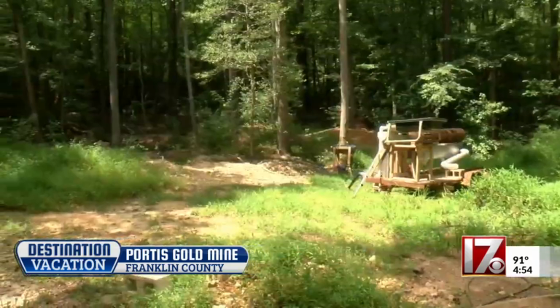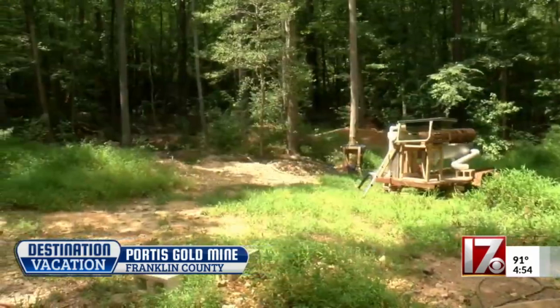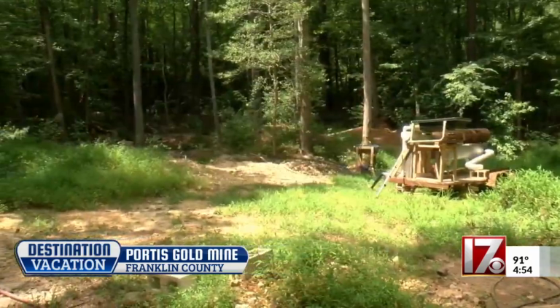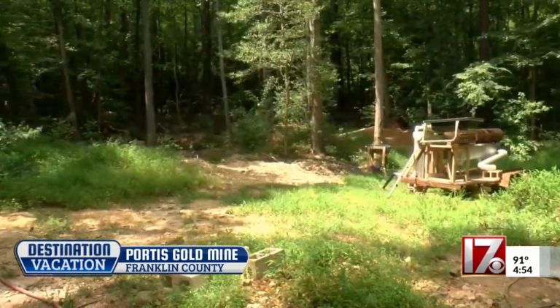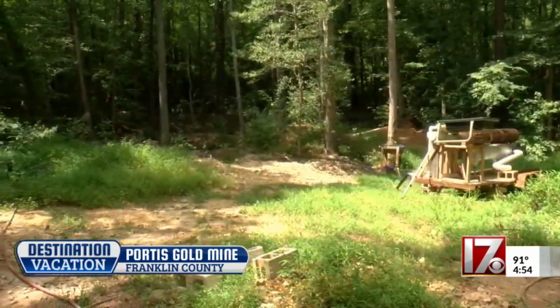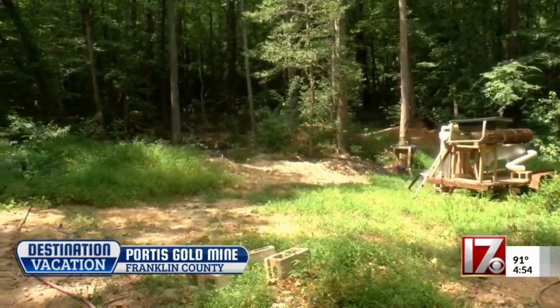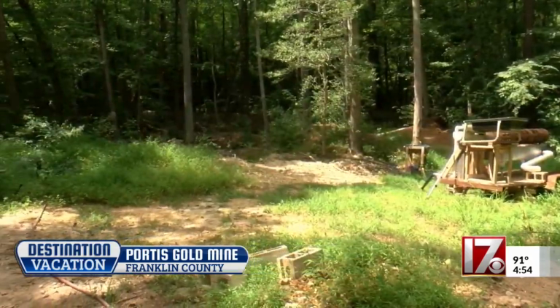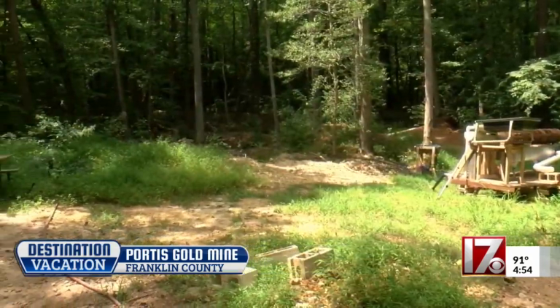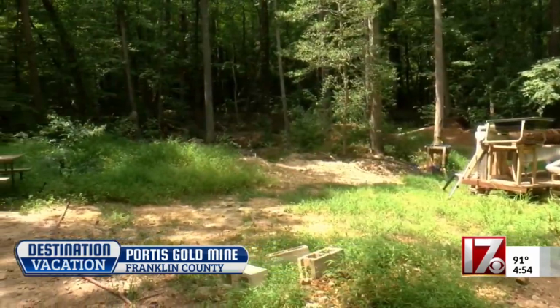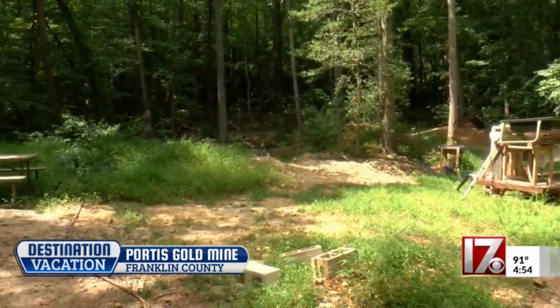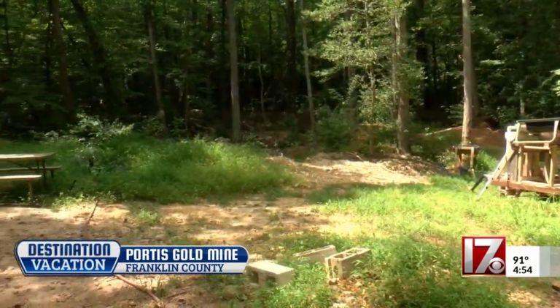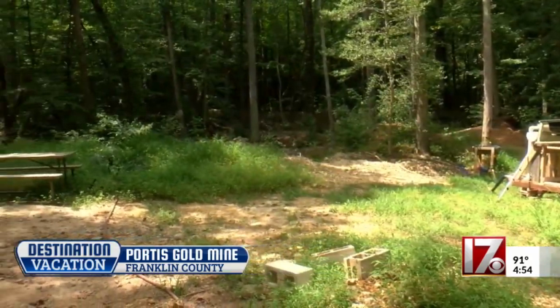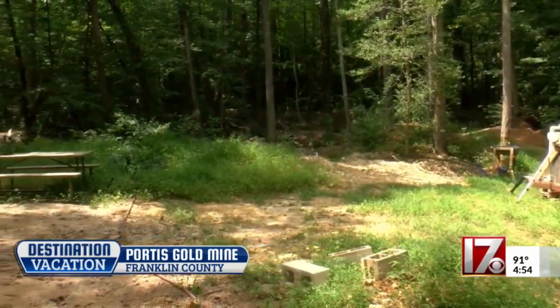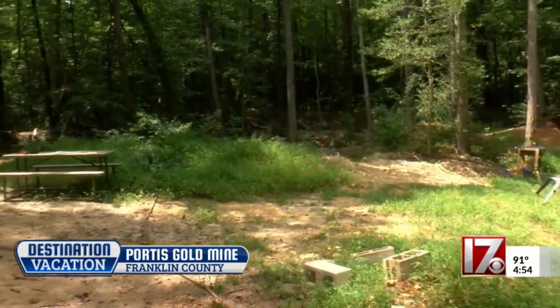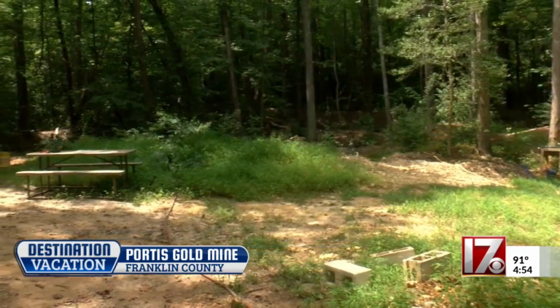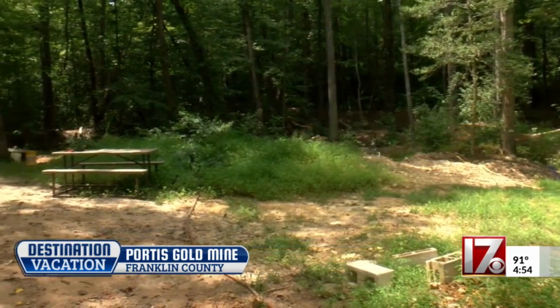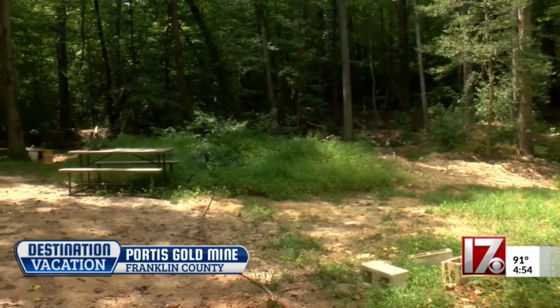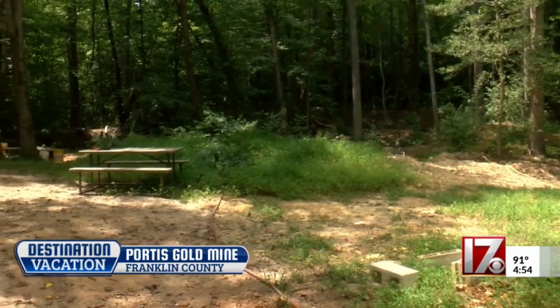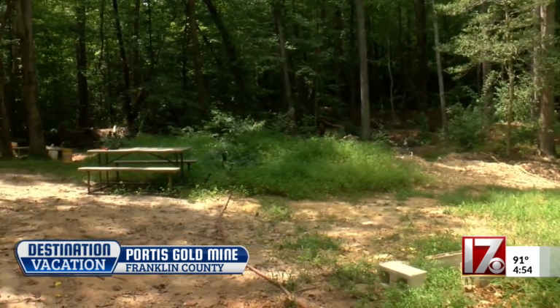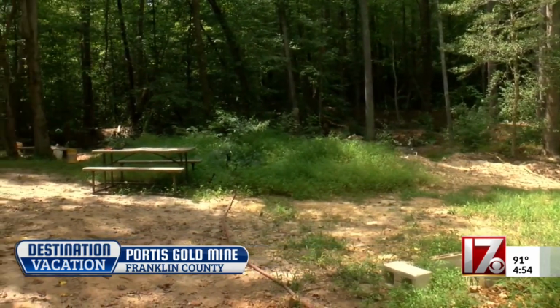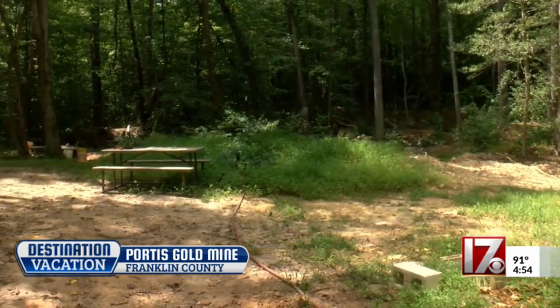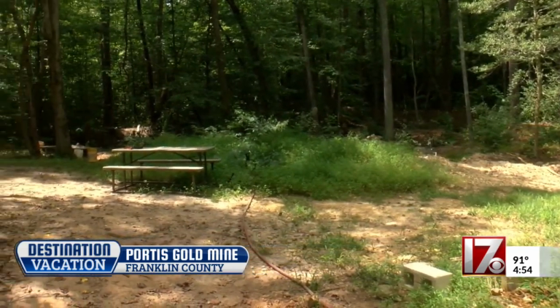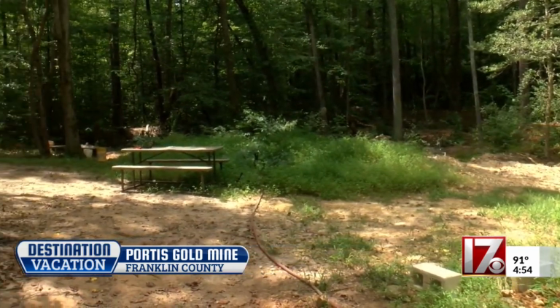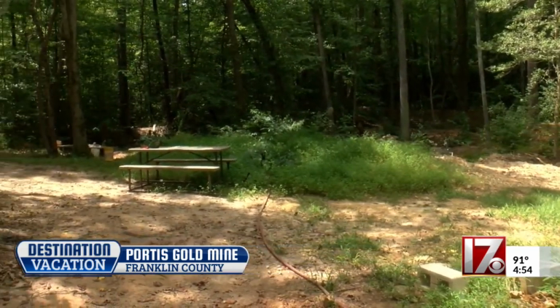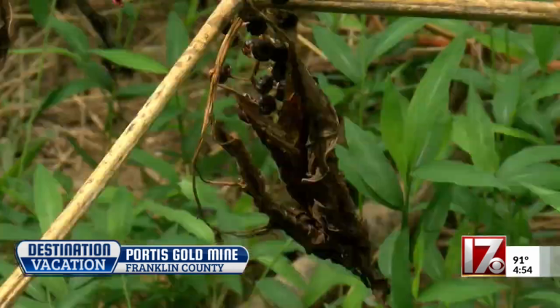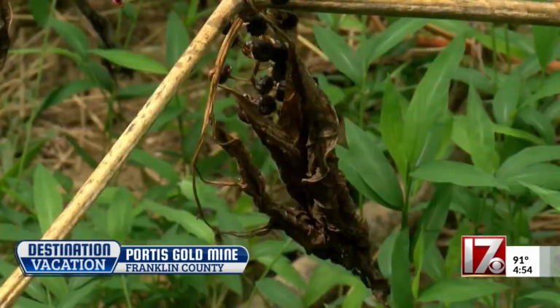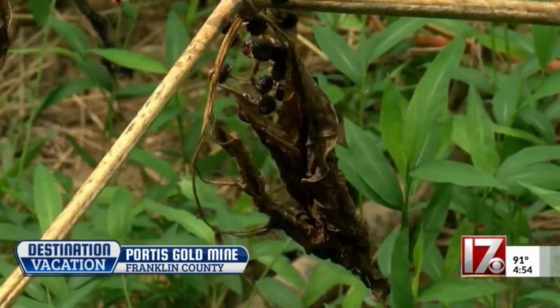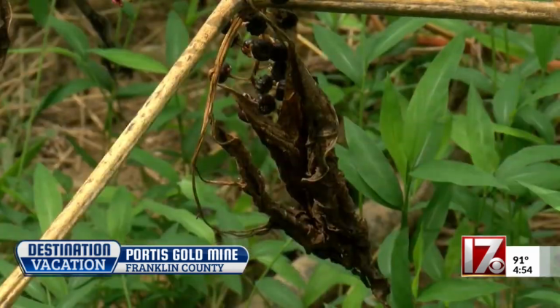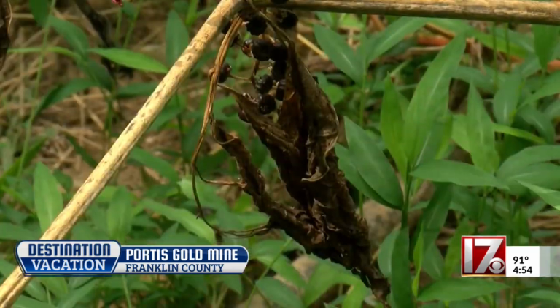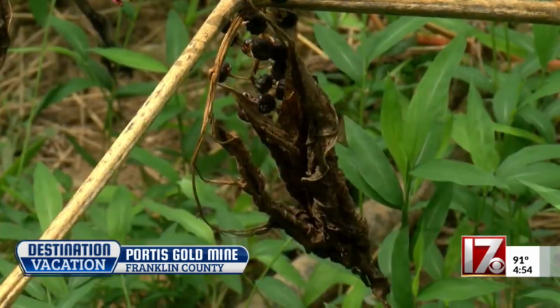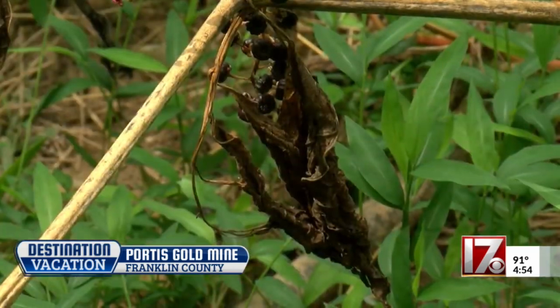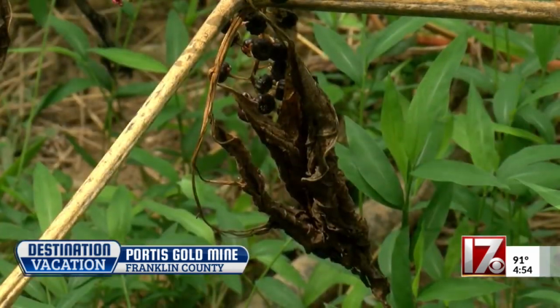Visitors can keep anything they find from their prospecting. In Franklin County, Amalia Roy, CBS 17 News.